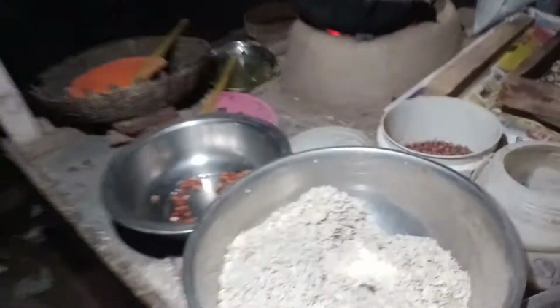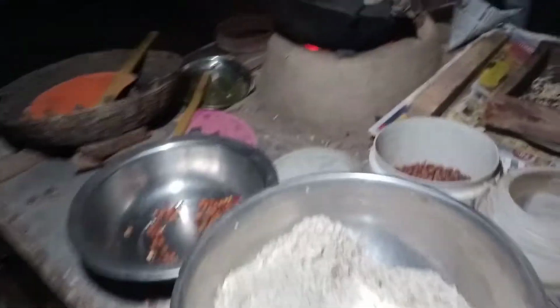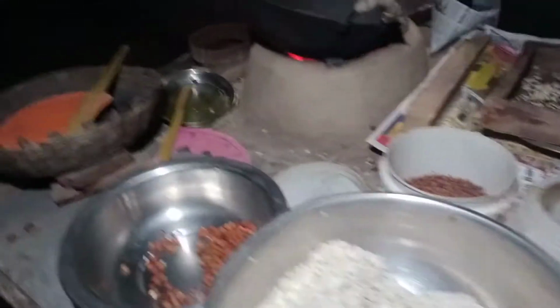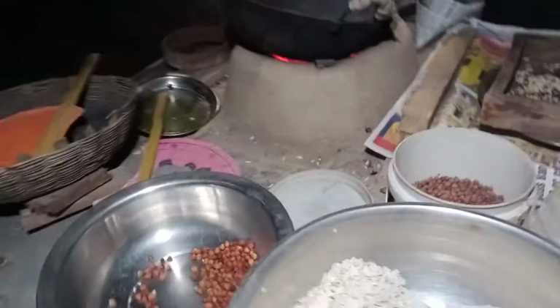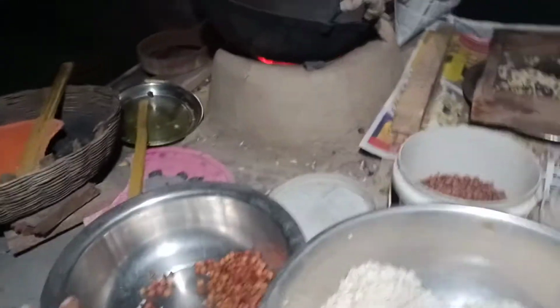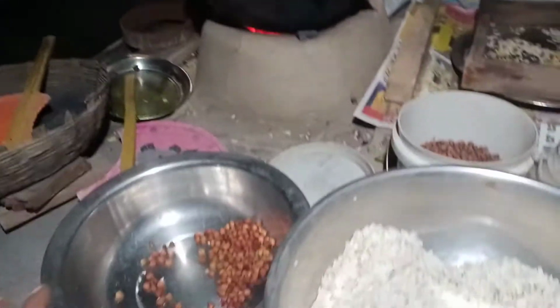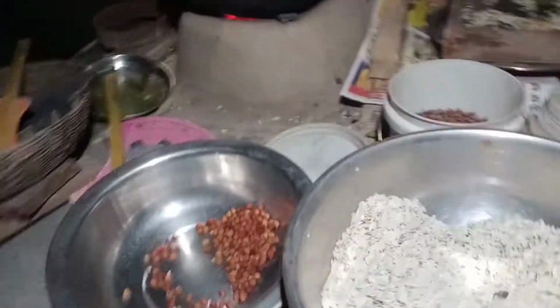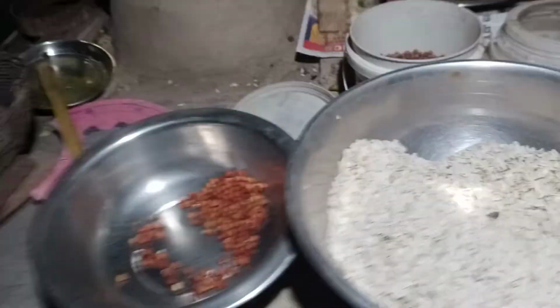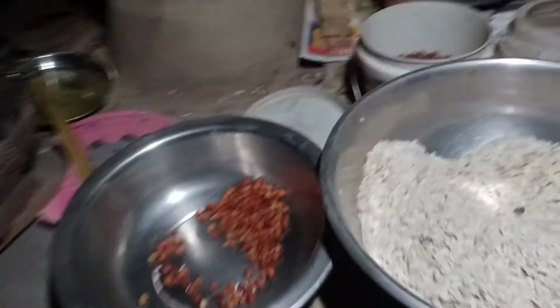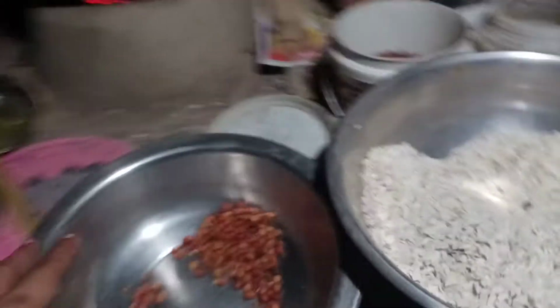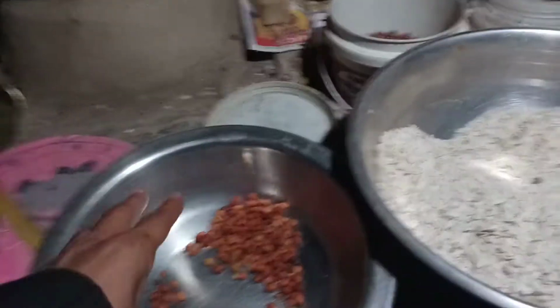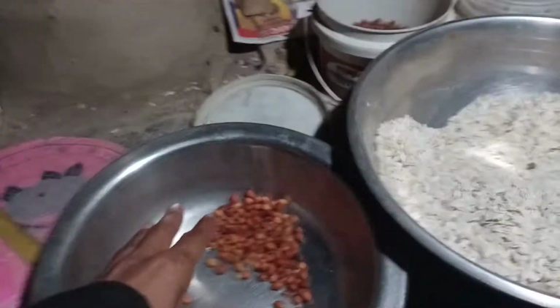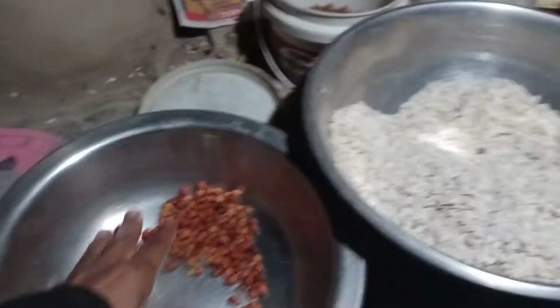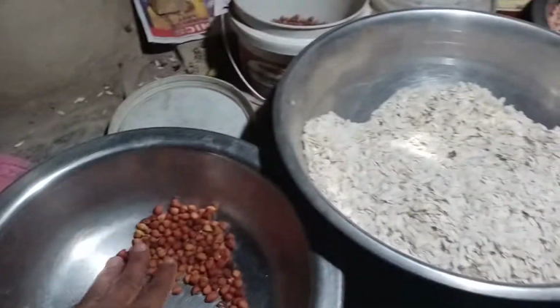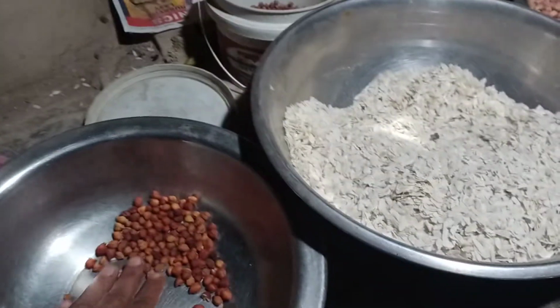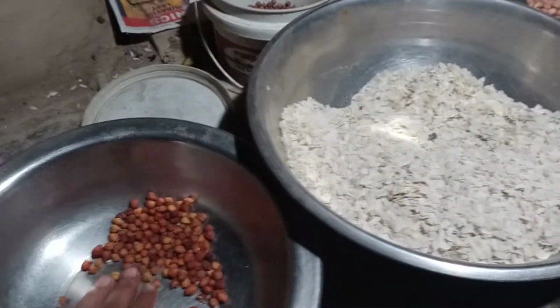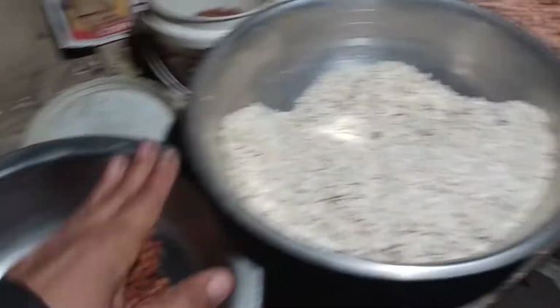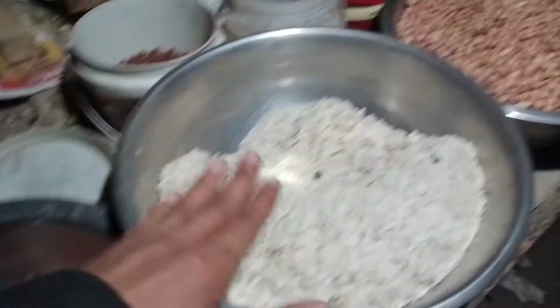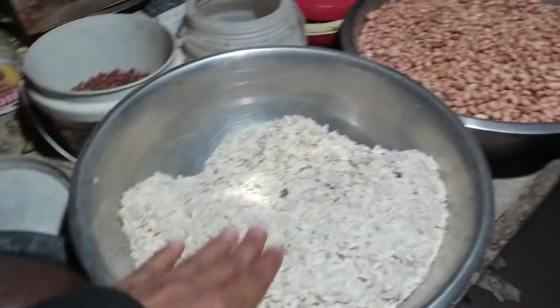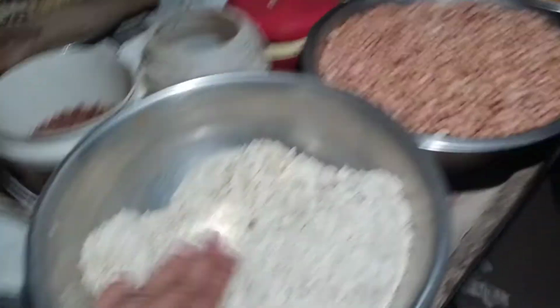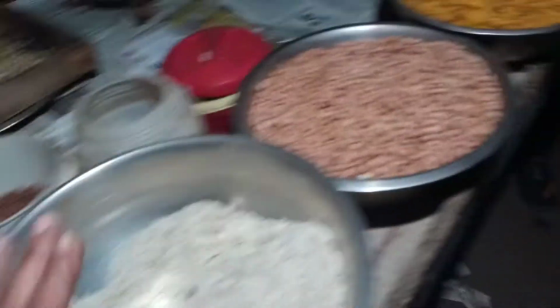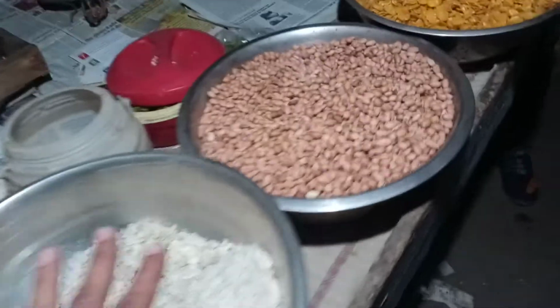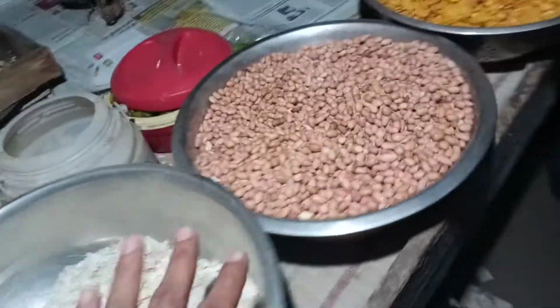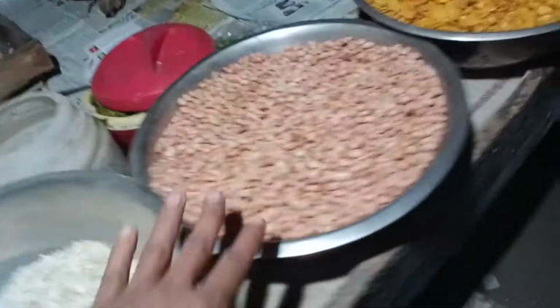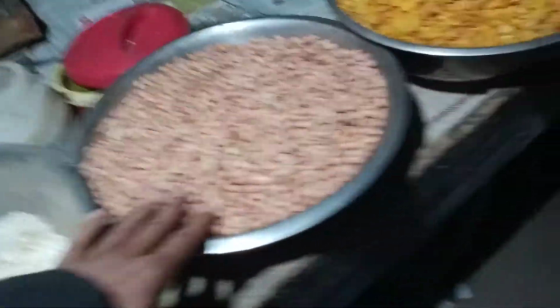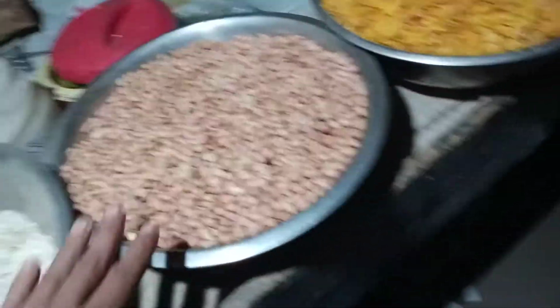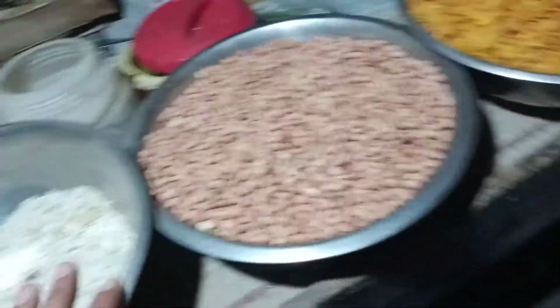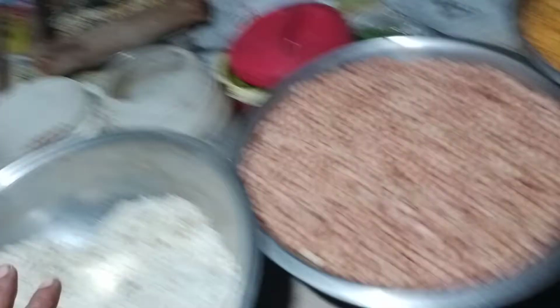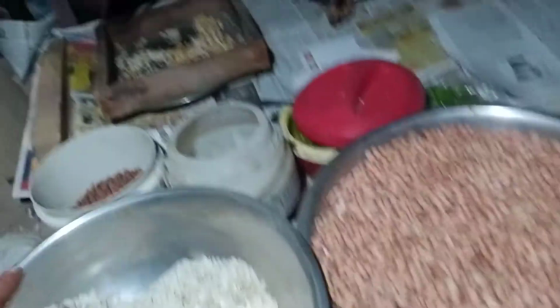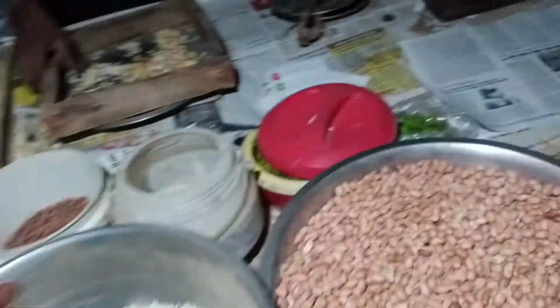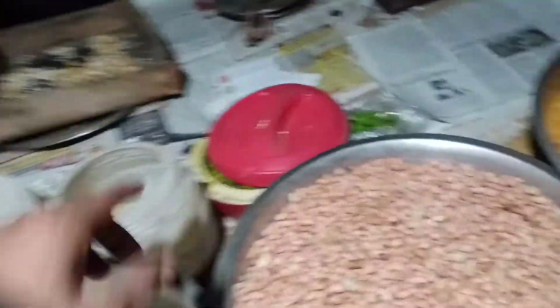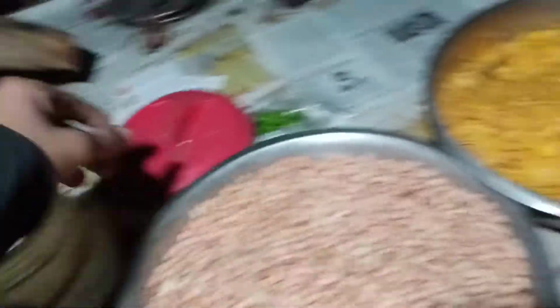There is a whole set up. There is a lot of fish, there is a chicken, and this is the chutney.